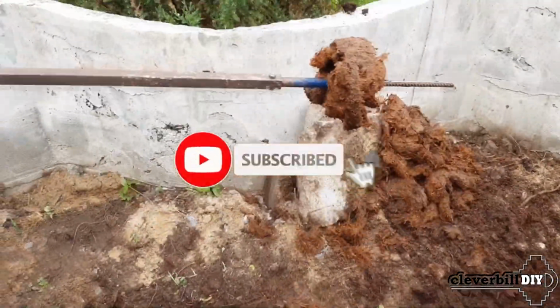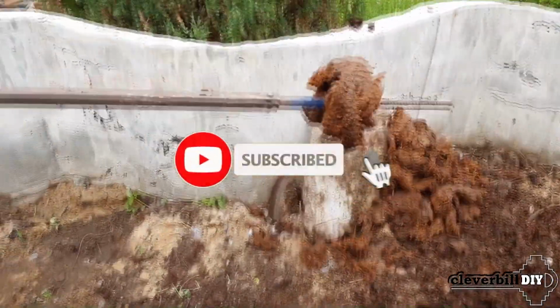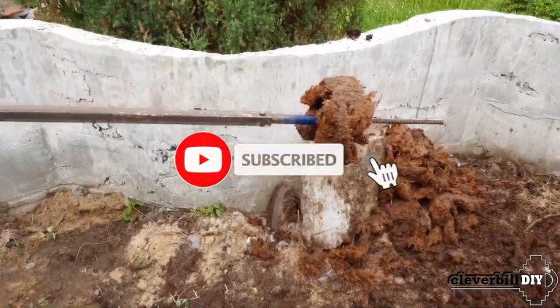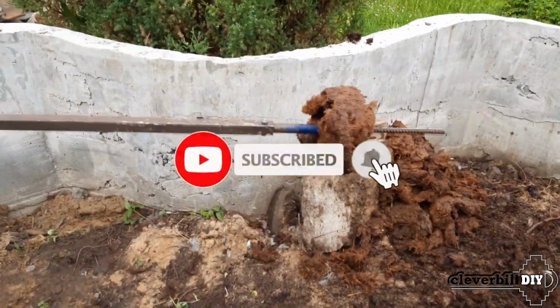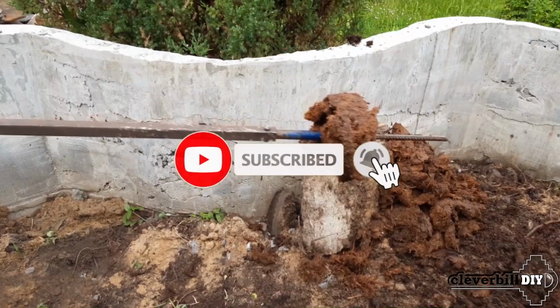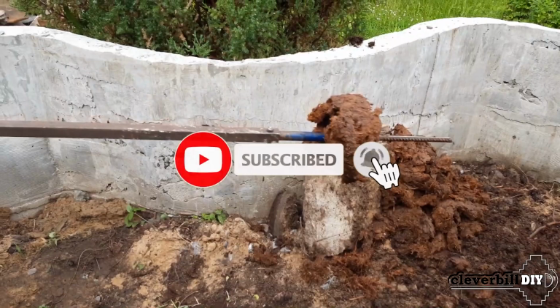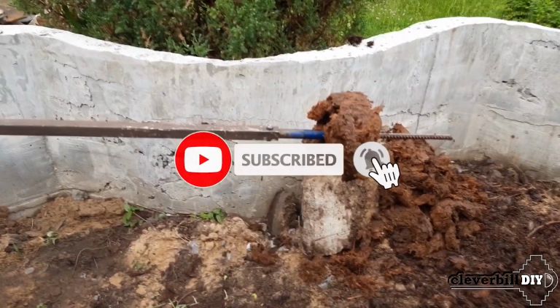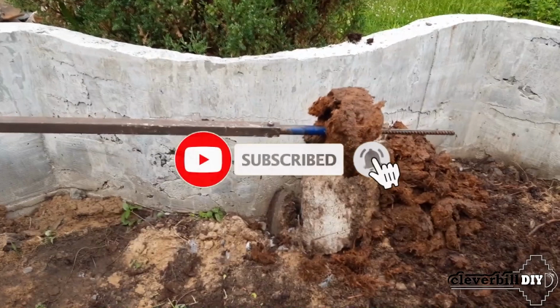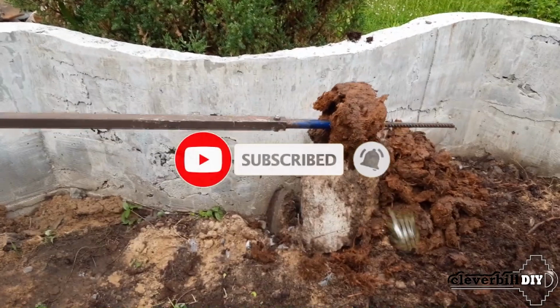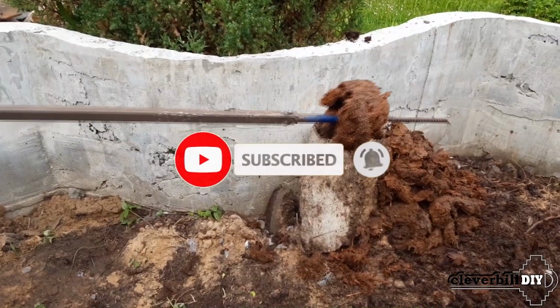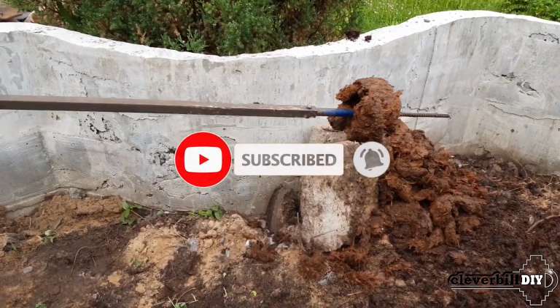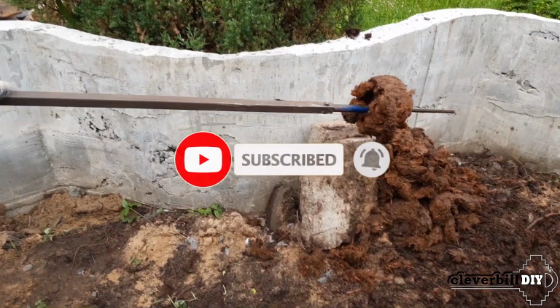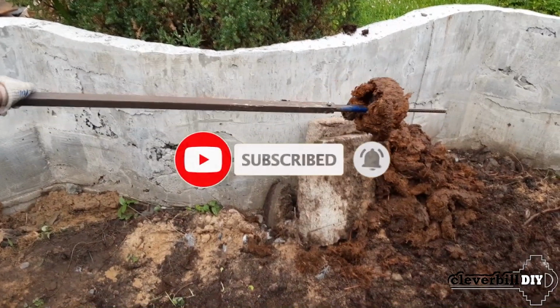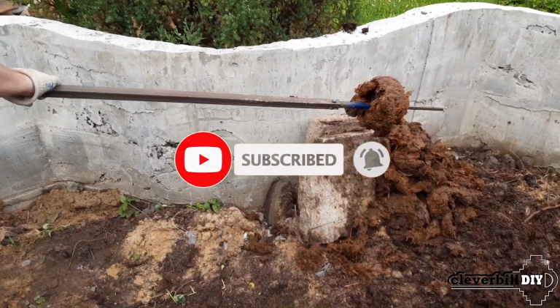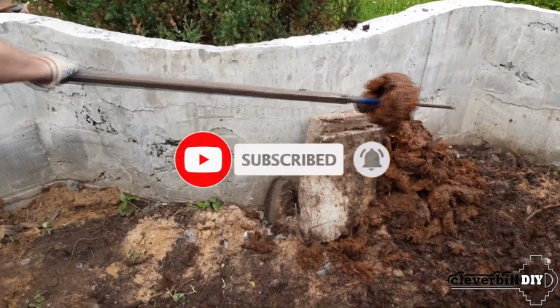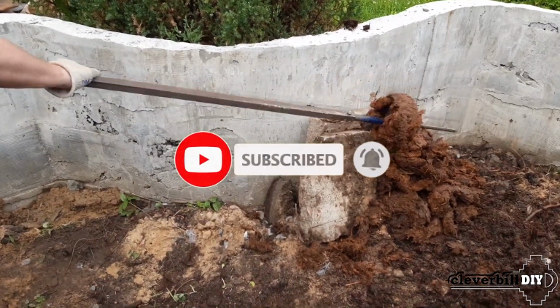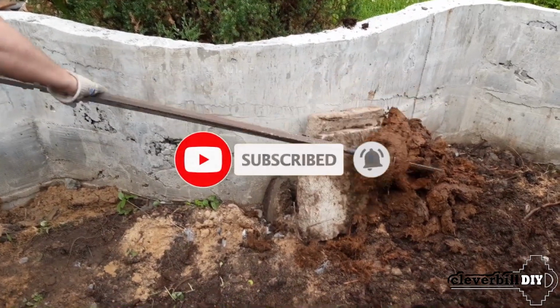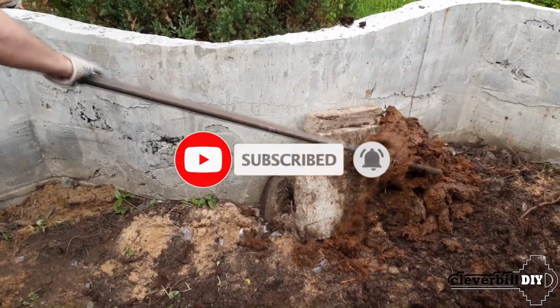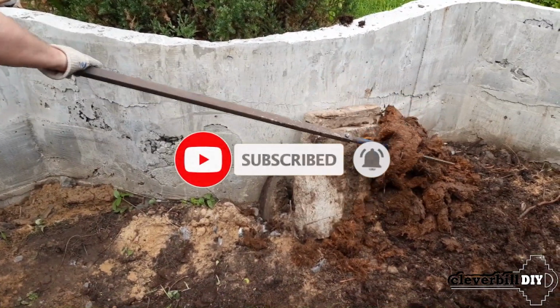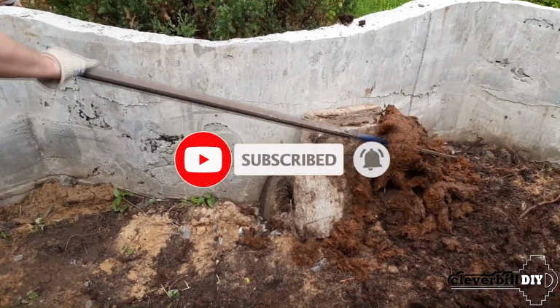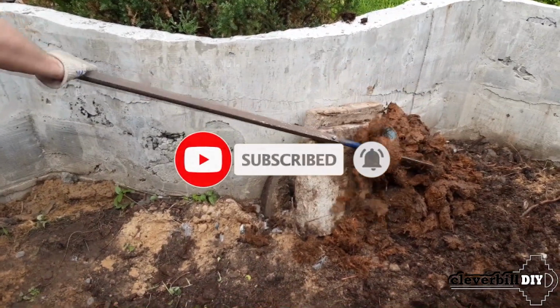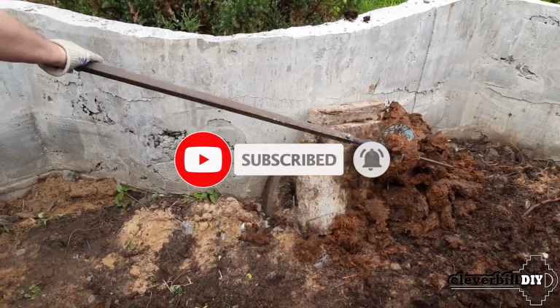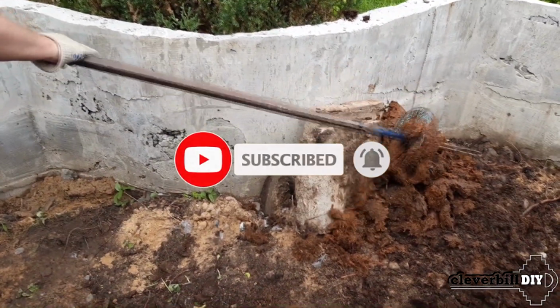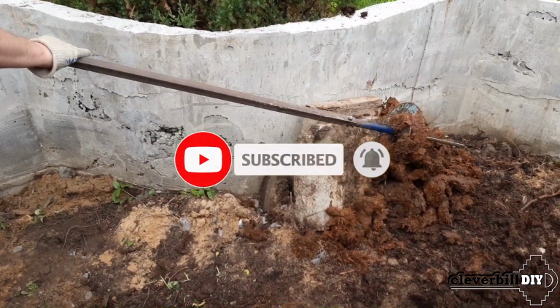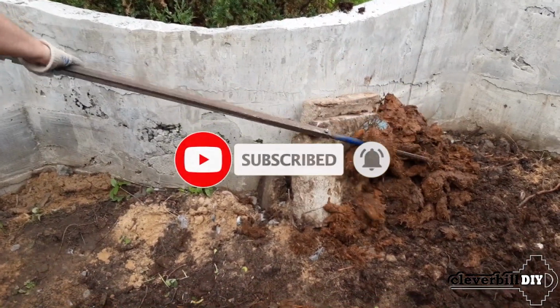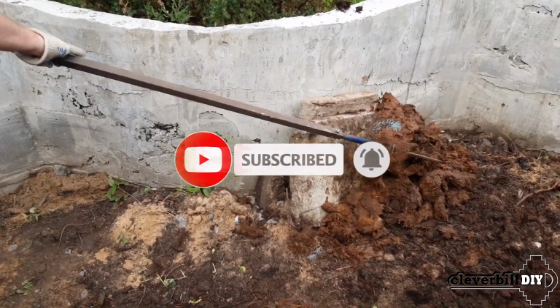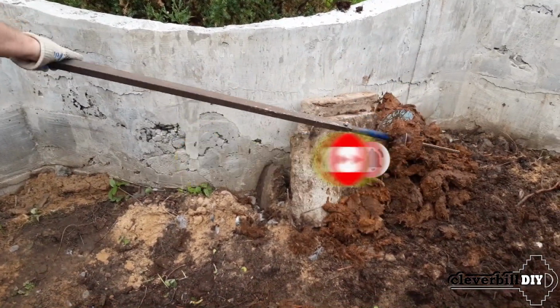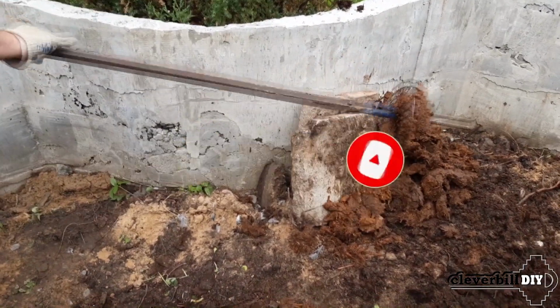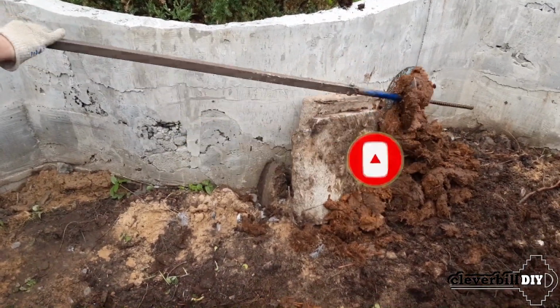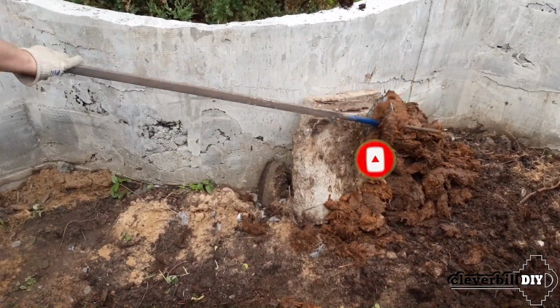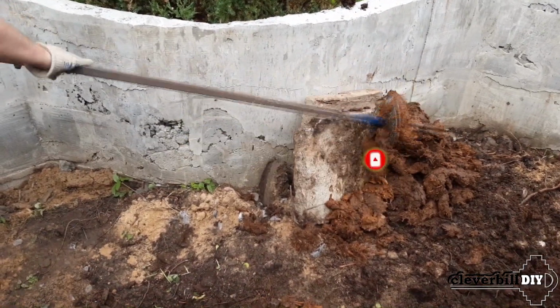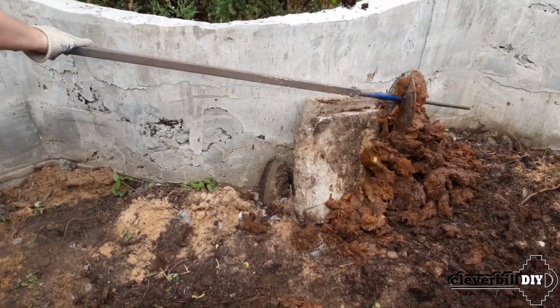That's all. Don't forget to subscribe to my channel. Good luck to everyone and see you soon.